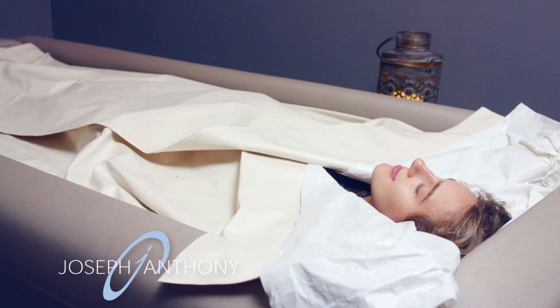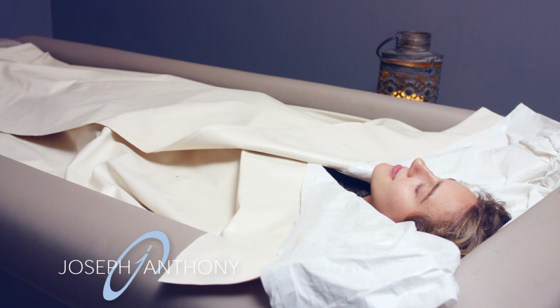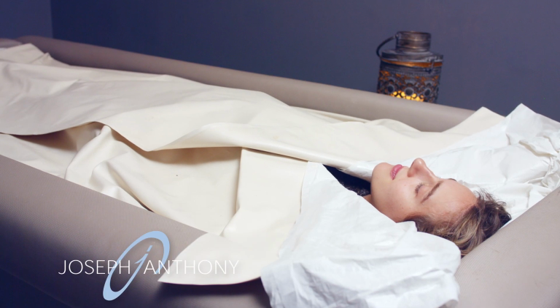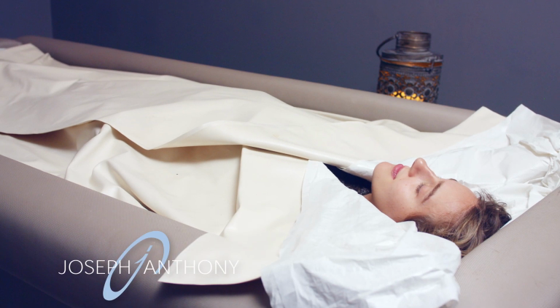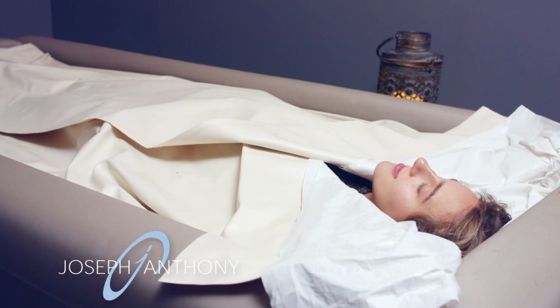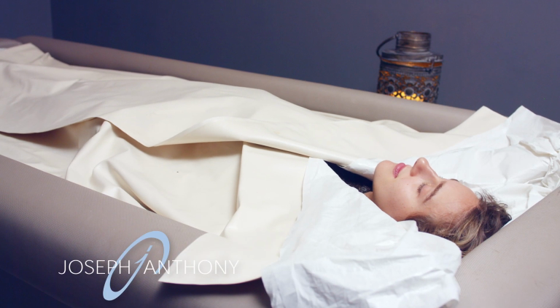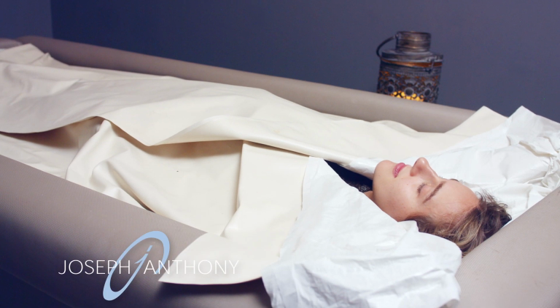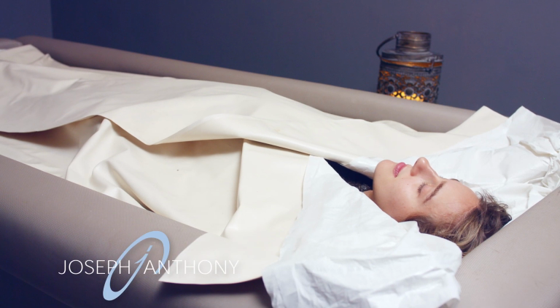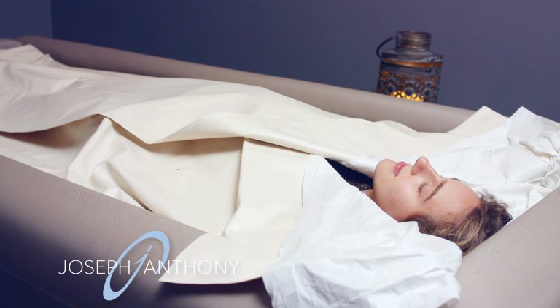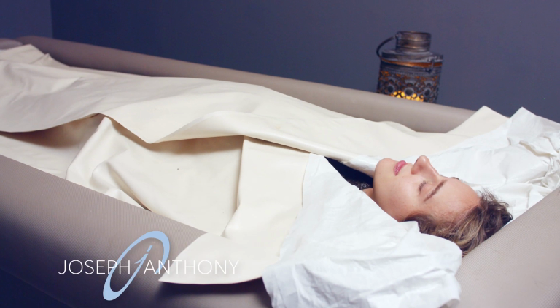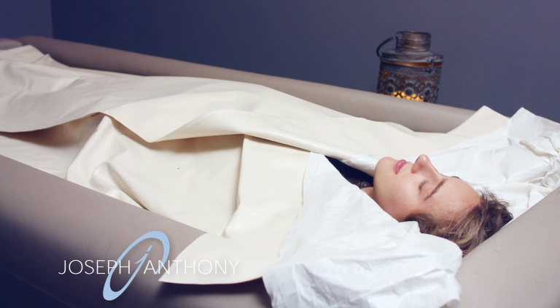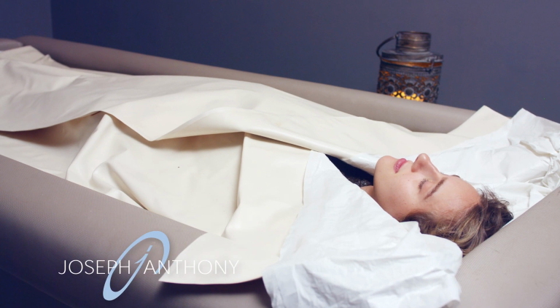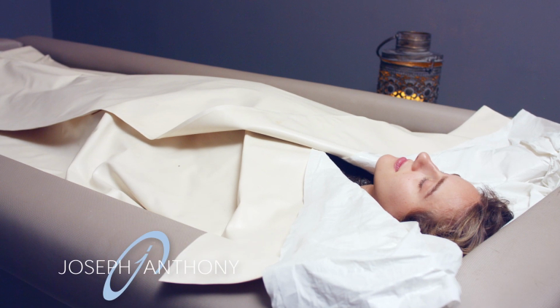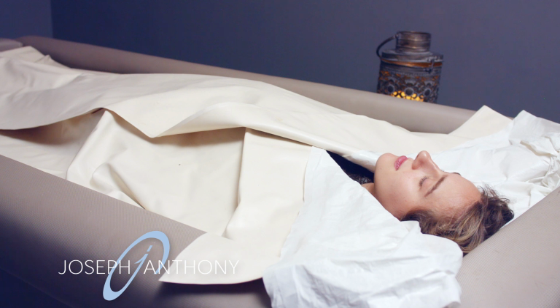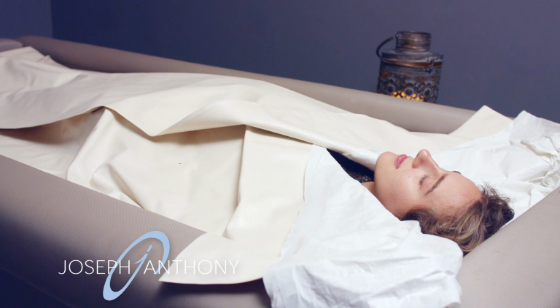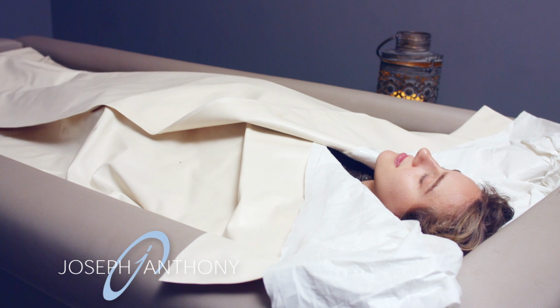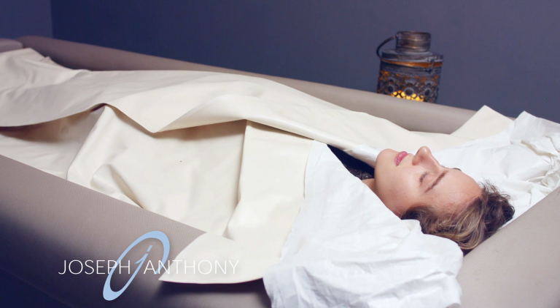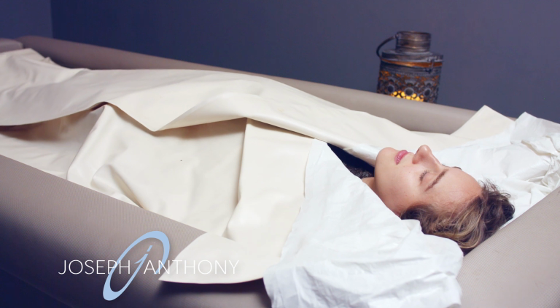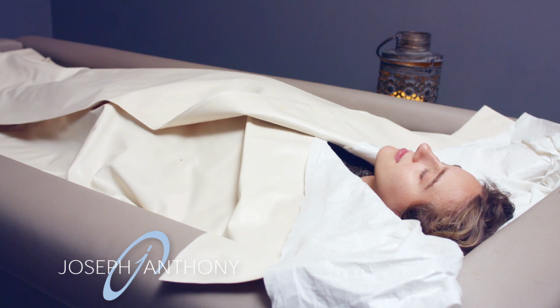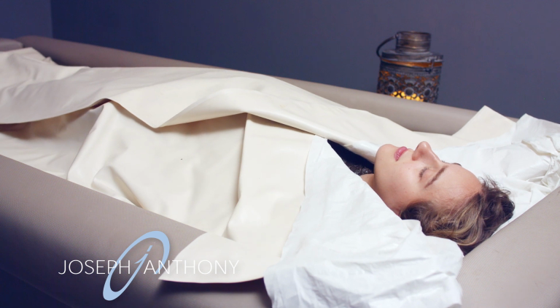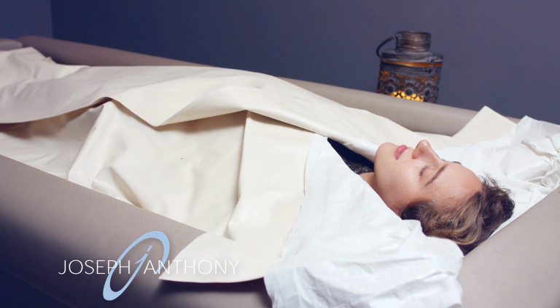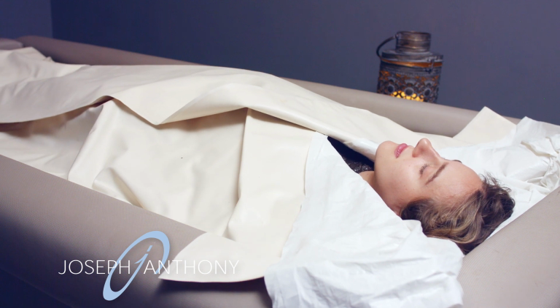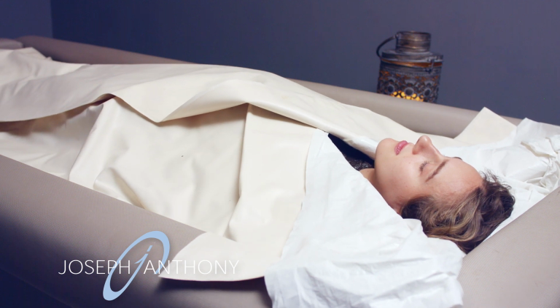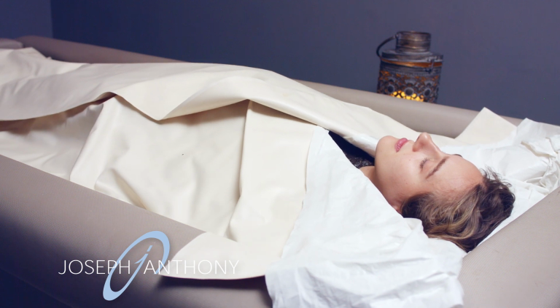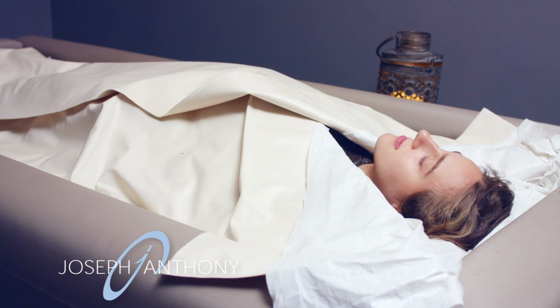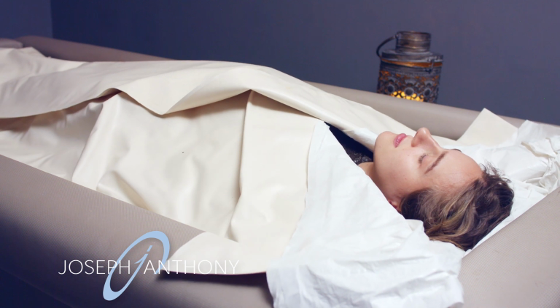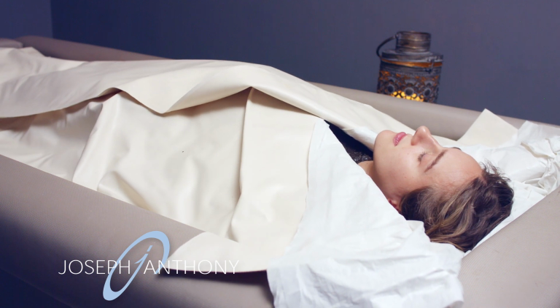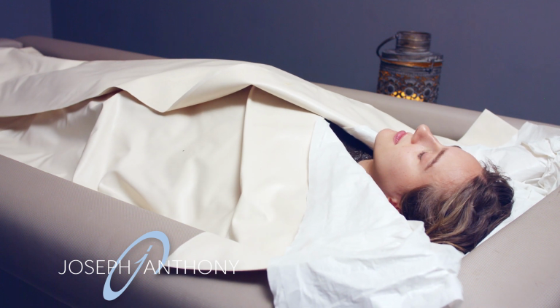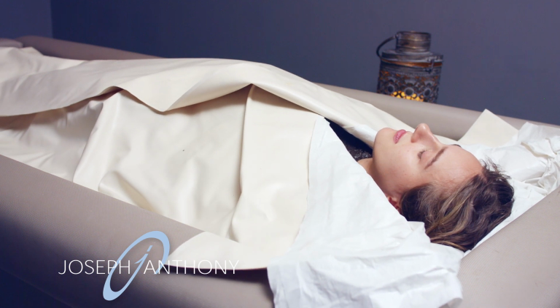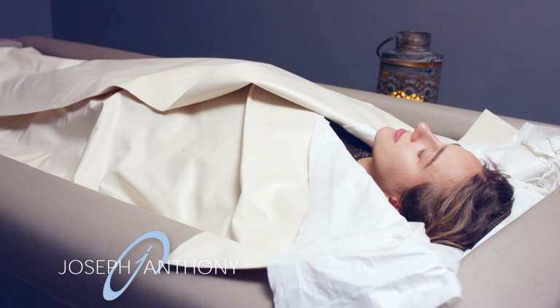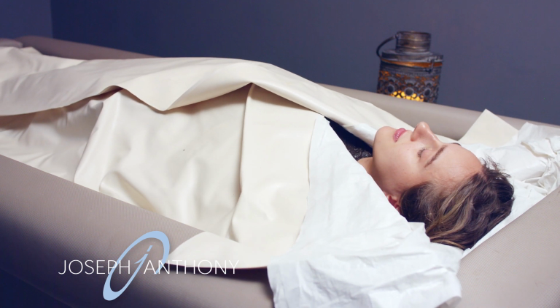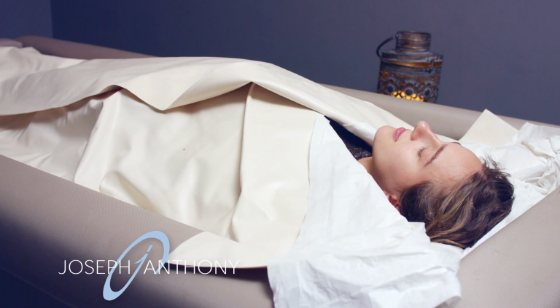When your float is complete, you'll be raised back up feeling totally relaxed and refreshed.